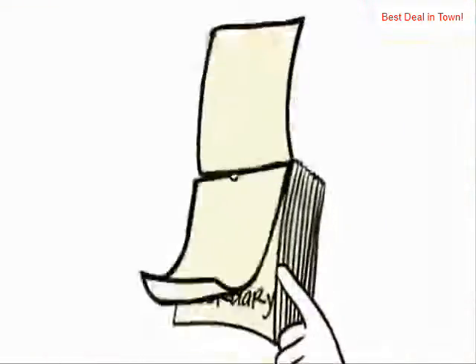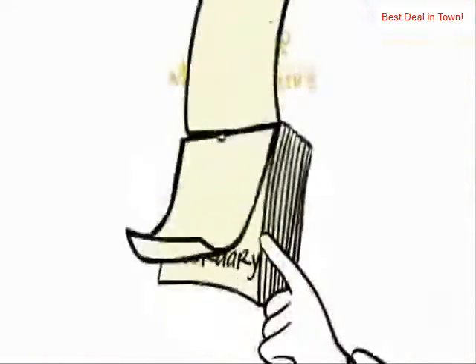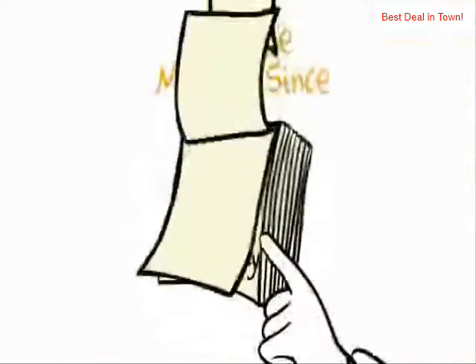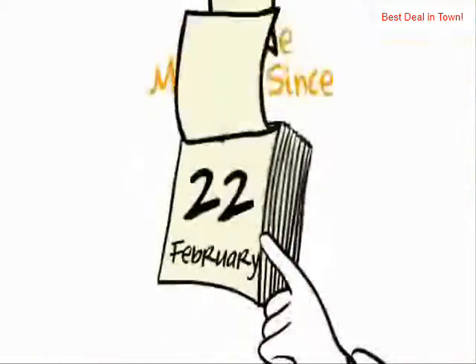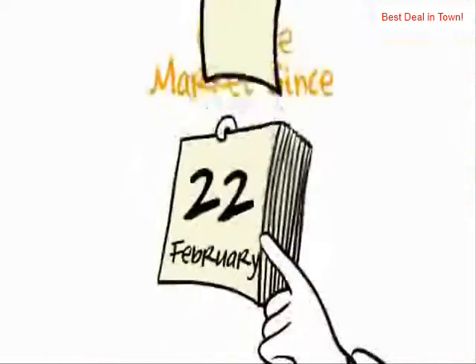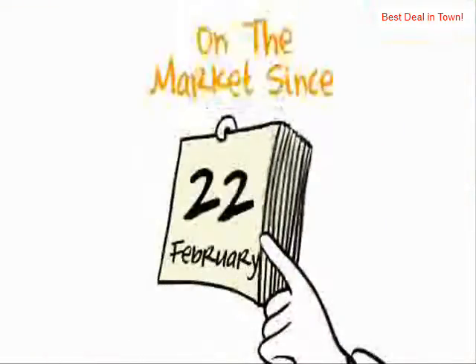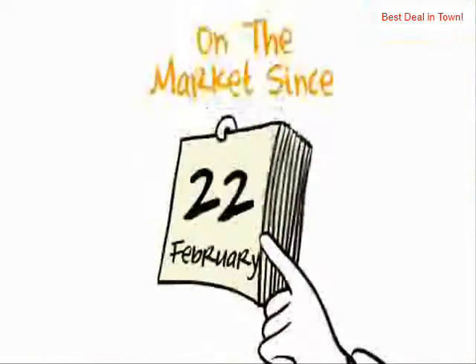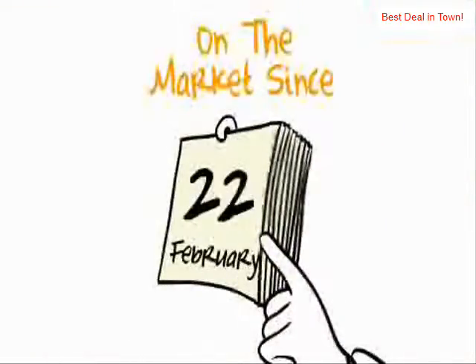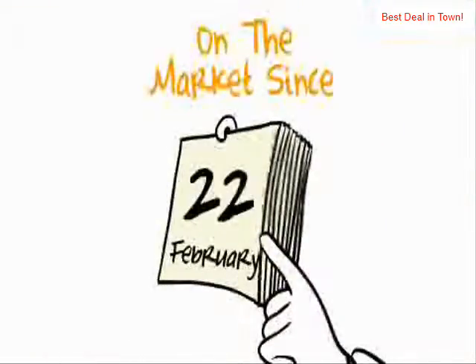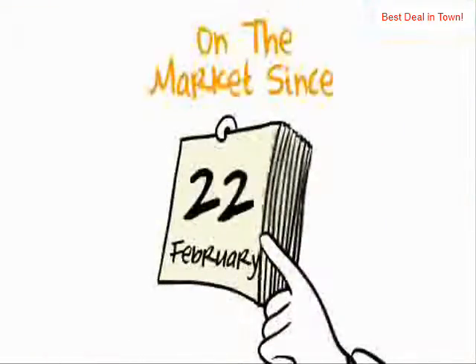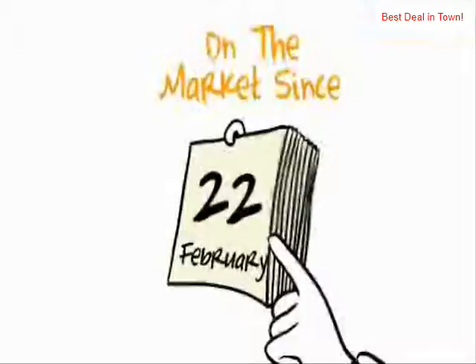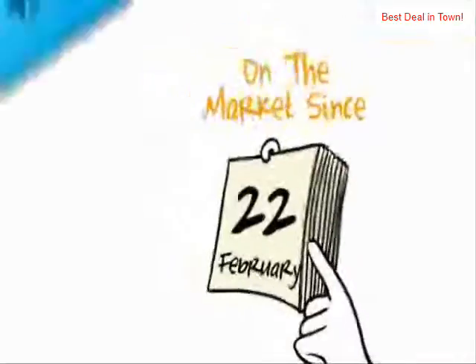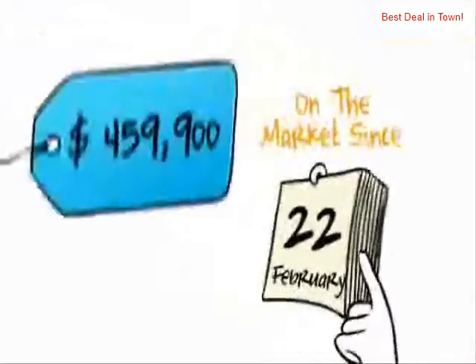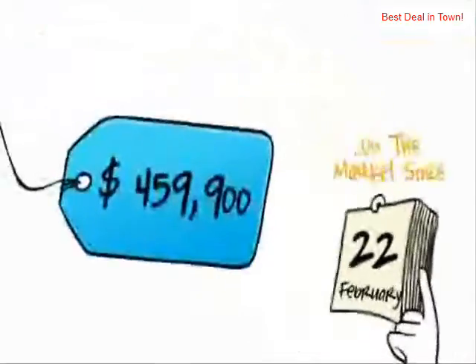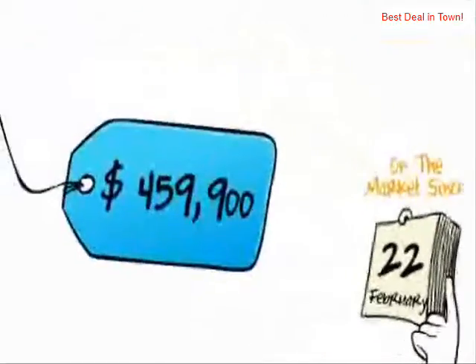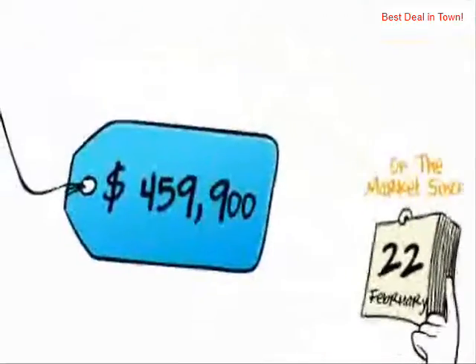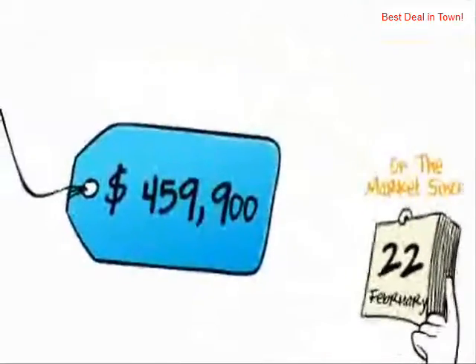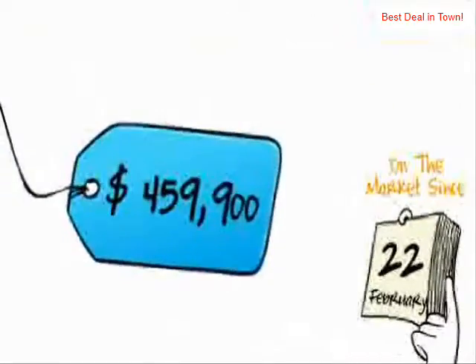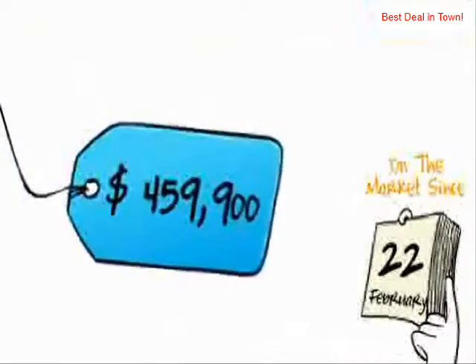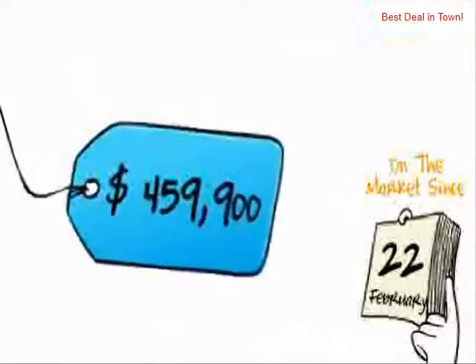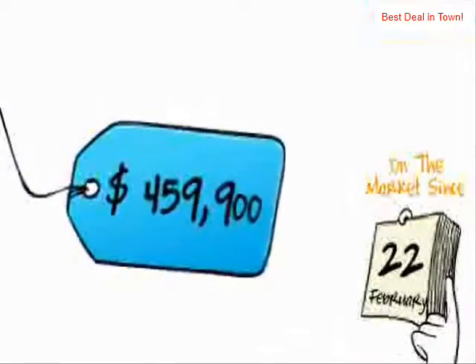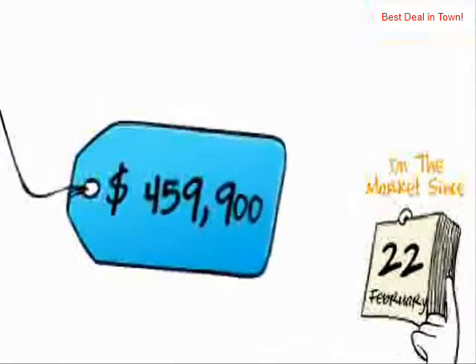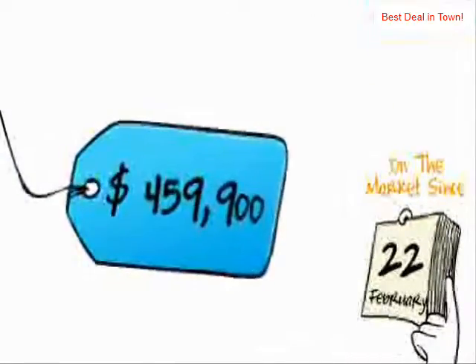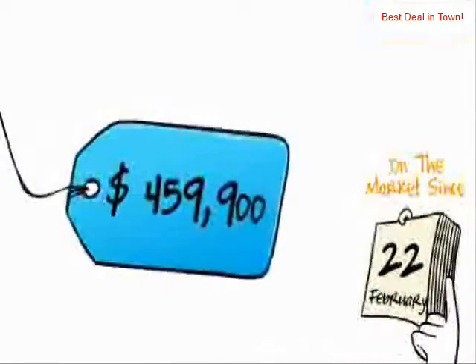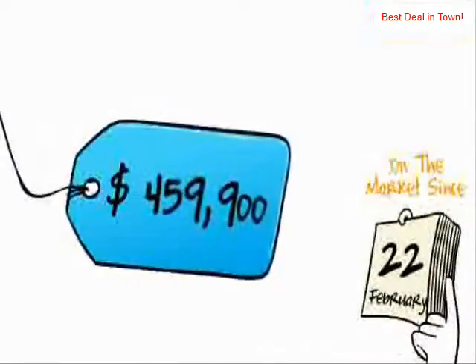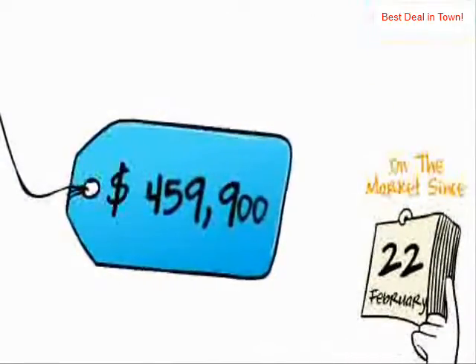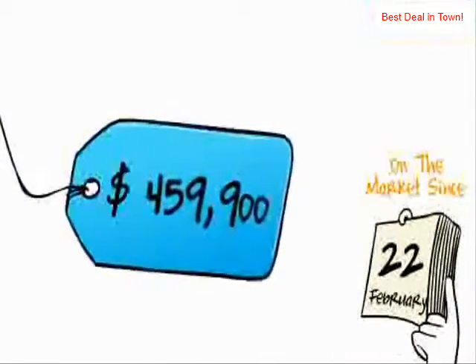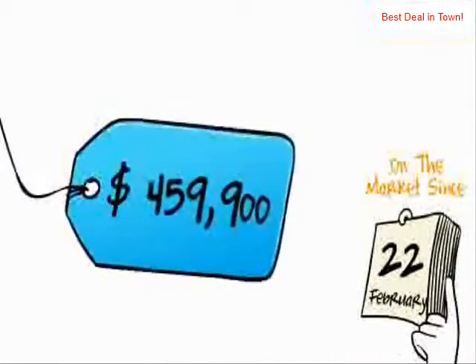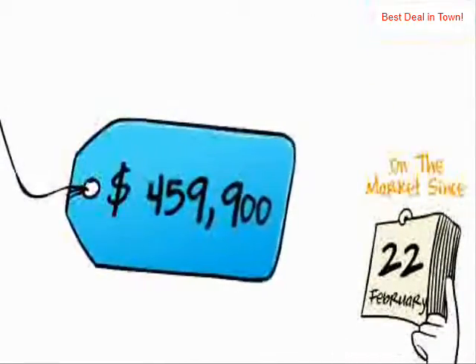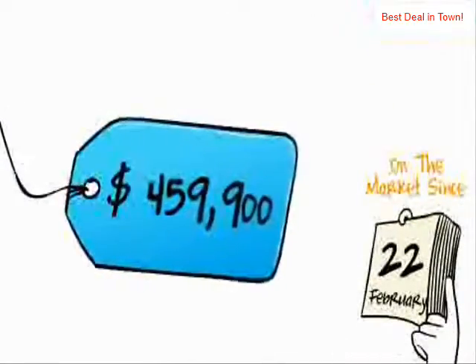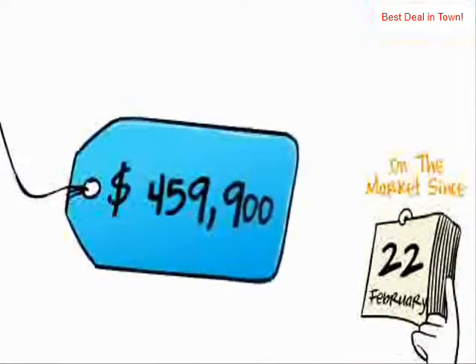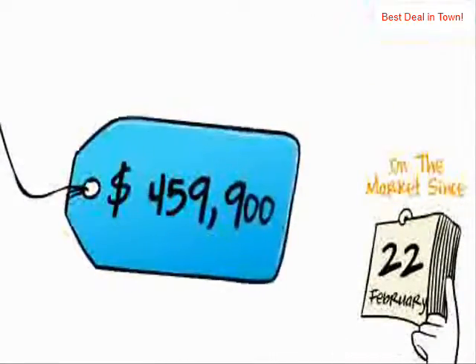Listed since late February, this house is now offered with a price tag of under $460,000.